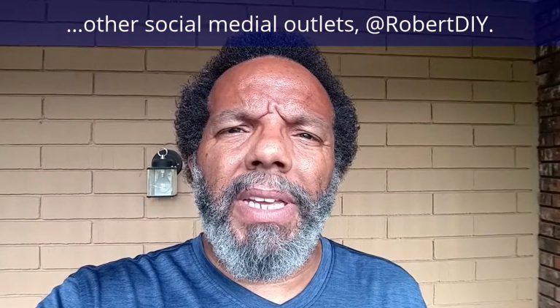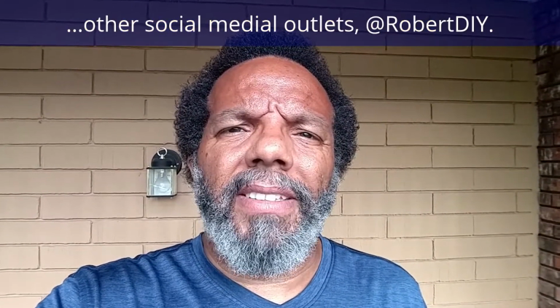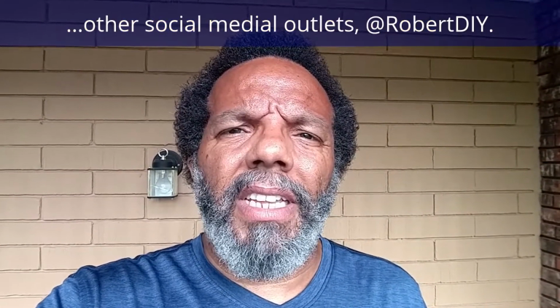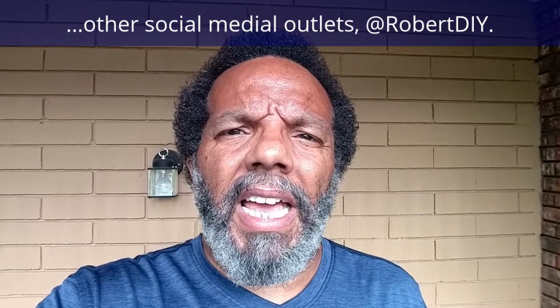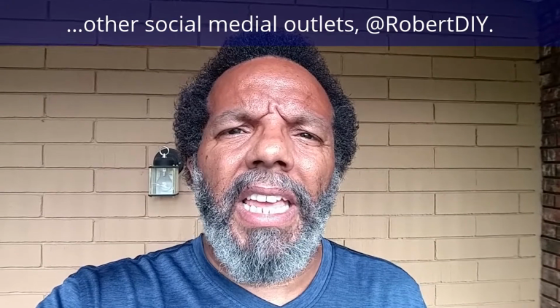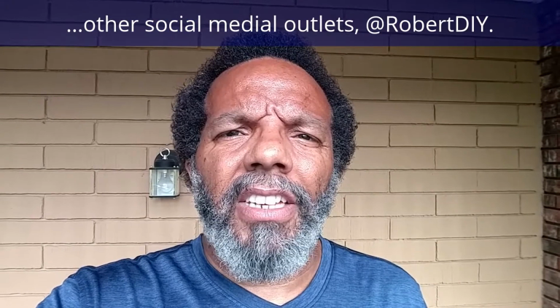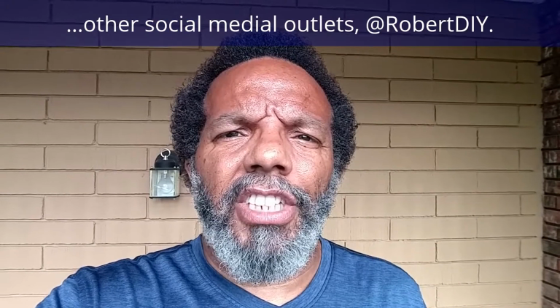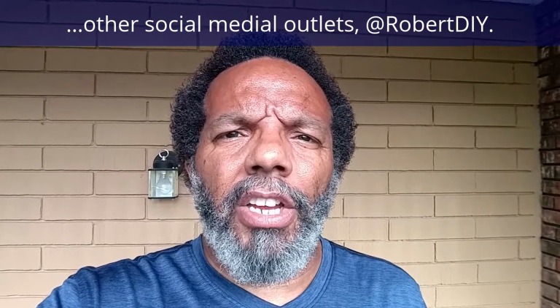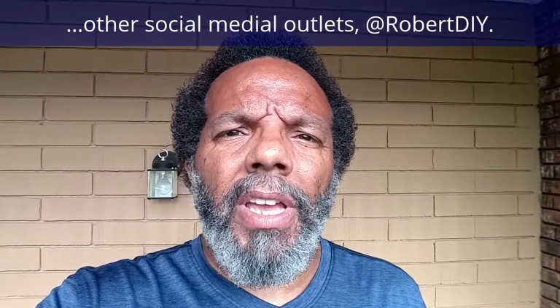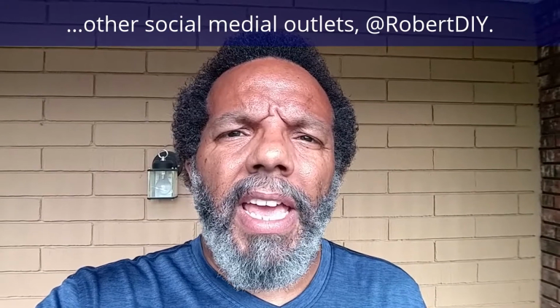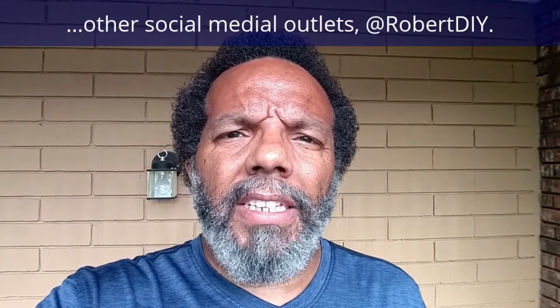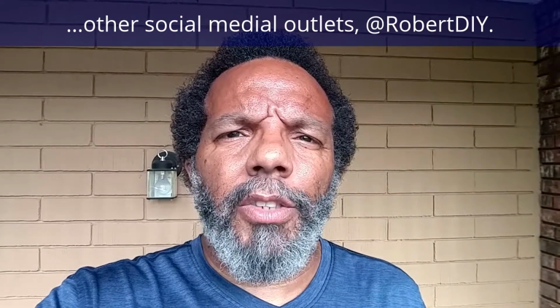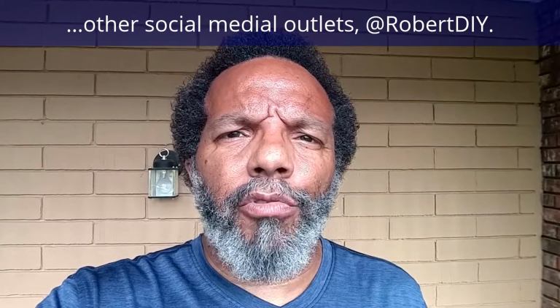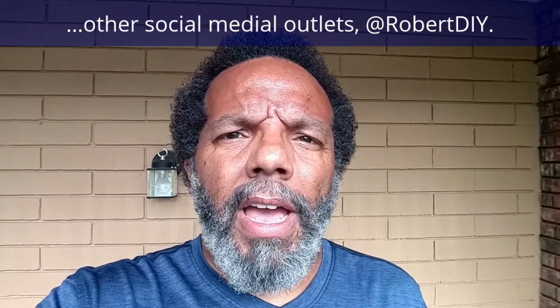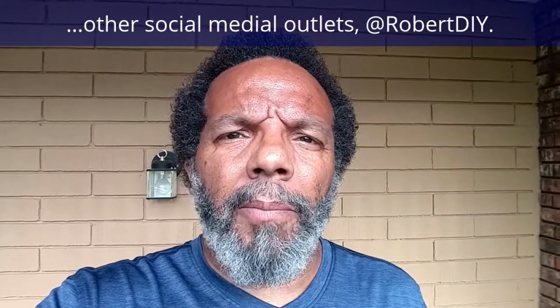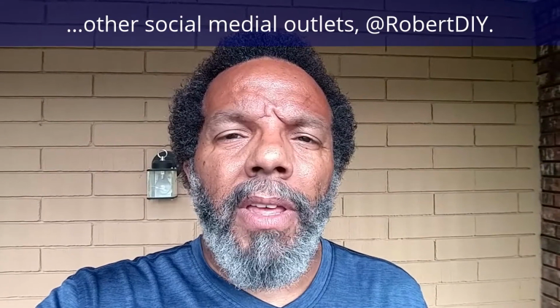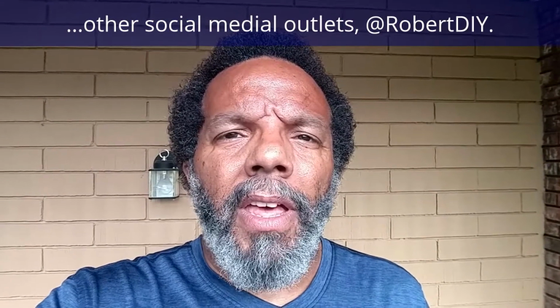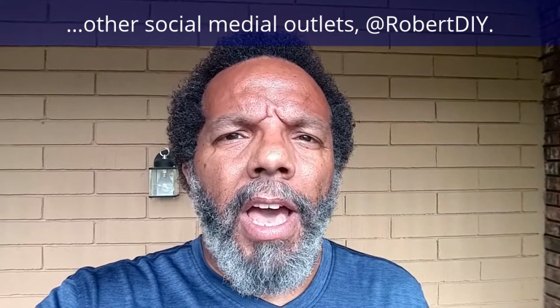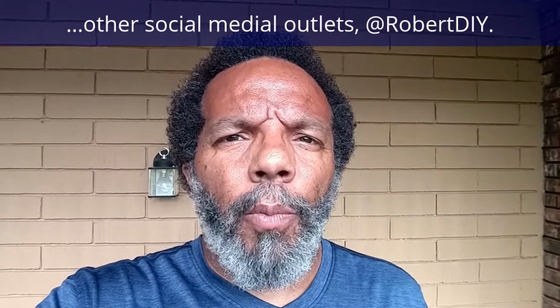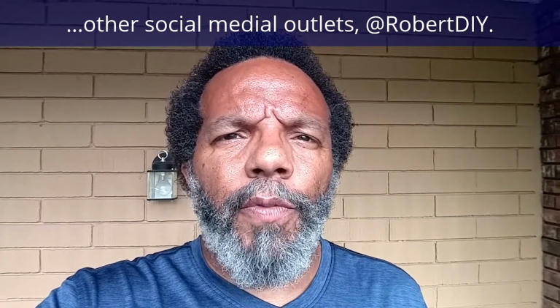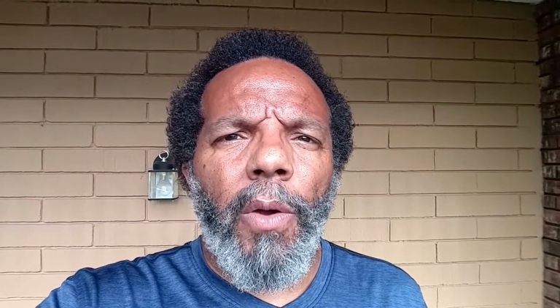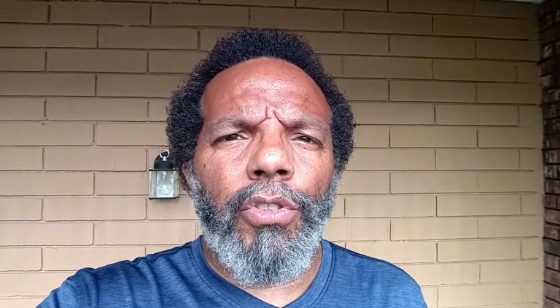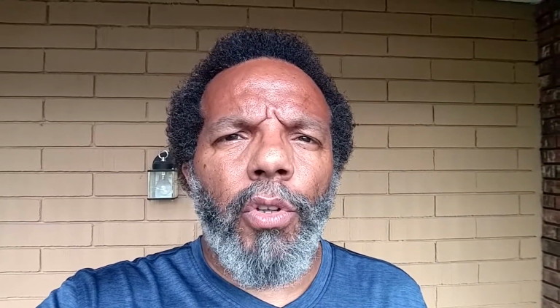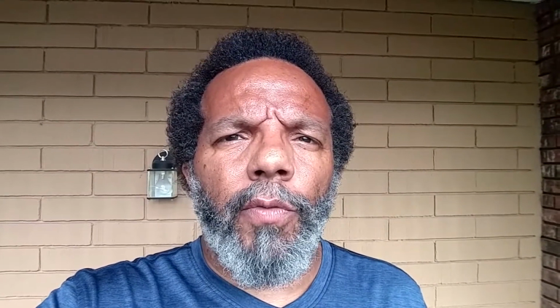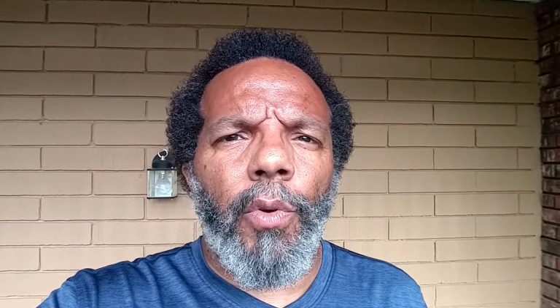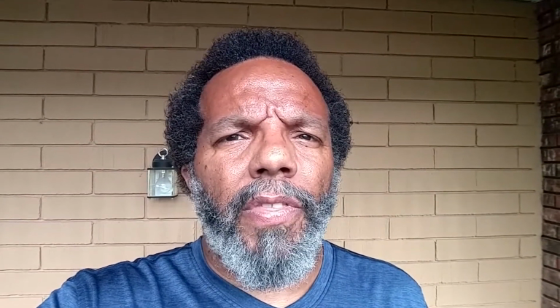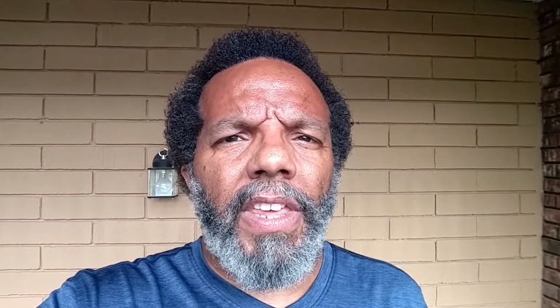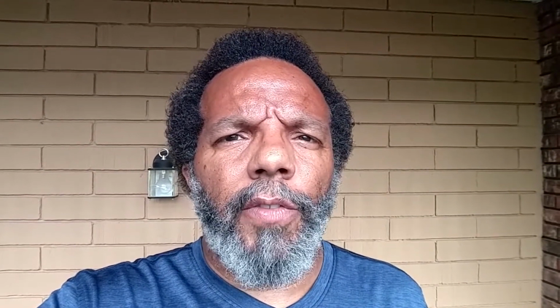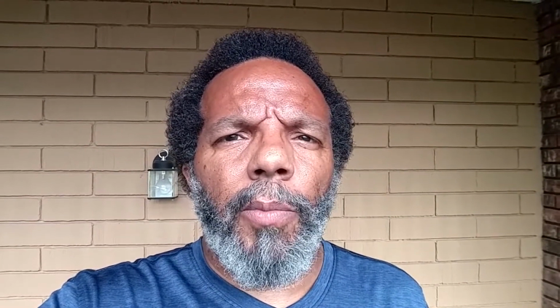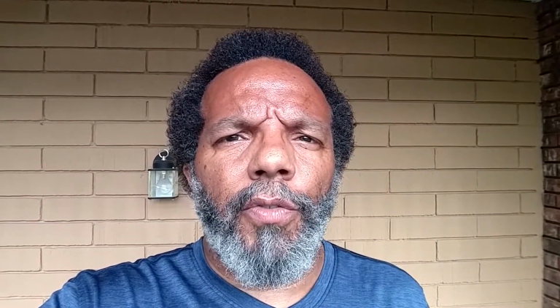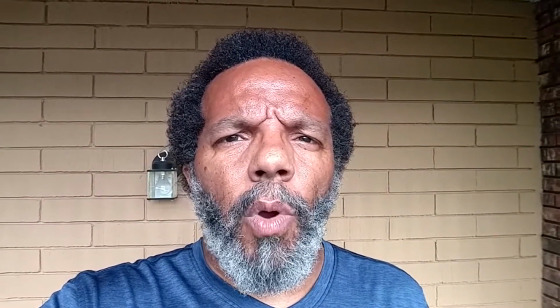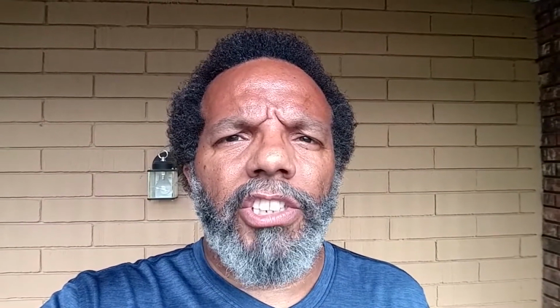And please like, share, and subscribe. I hope you found what you're looking for. Thank you very much for watching.